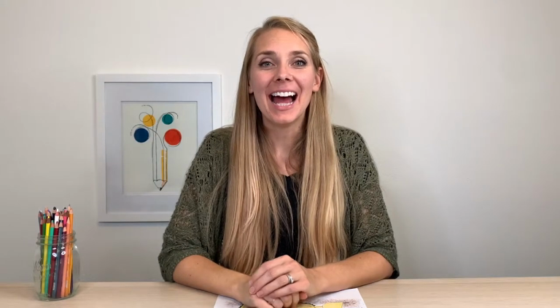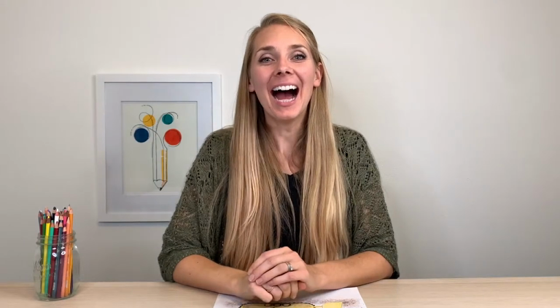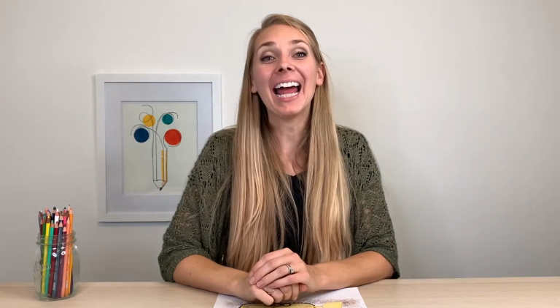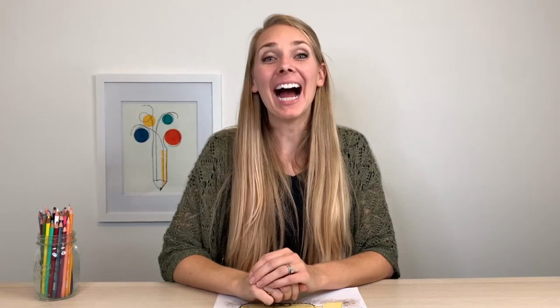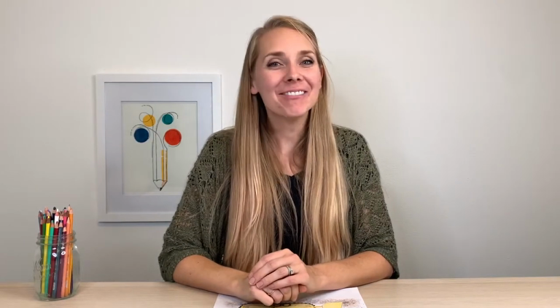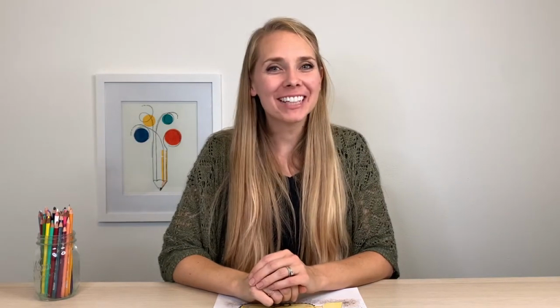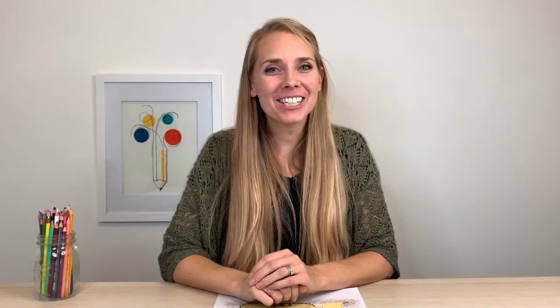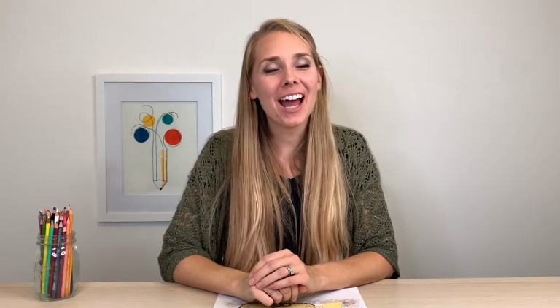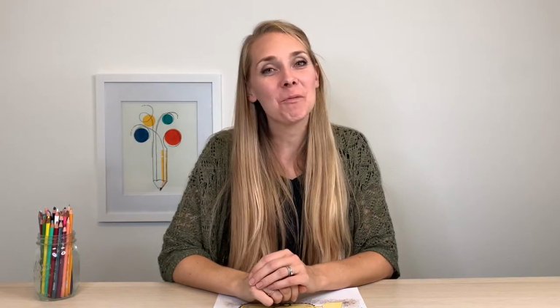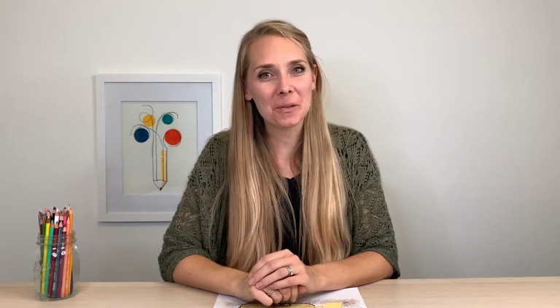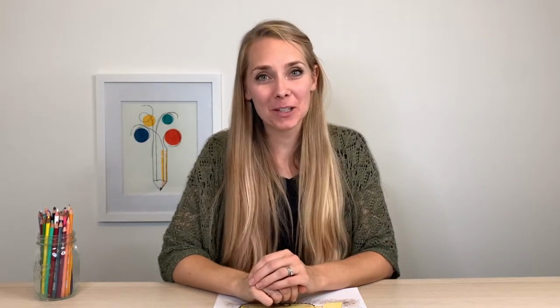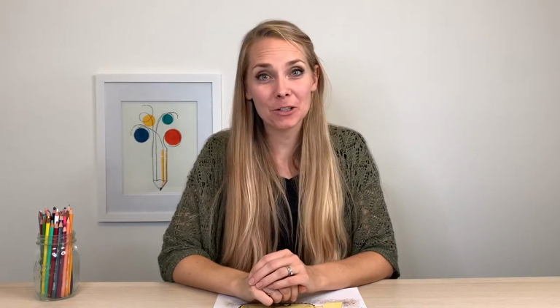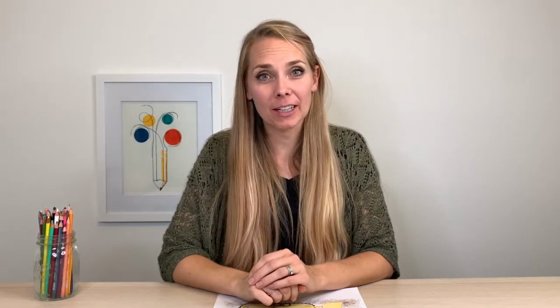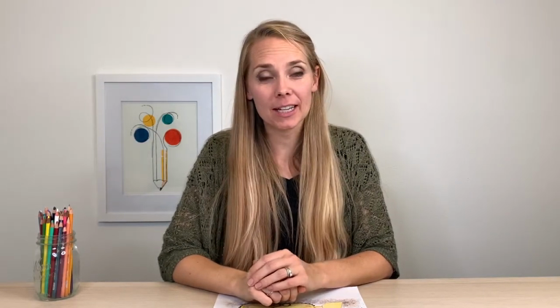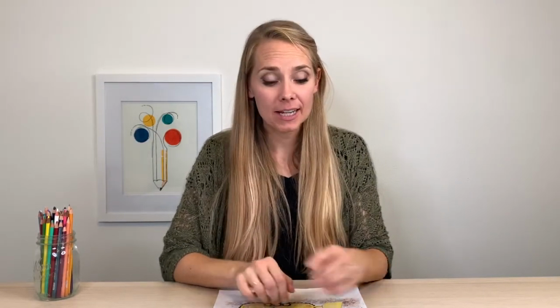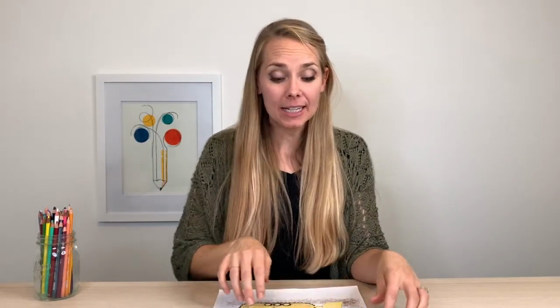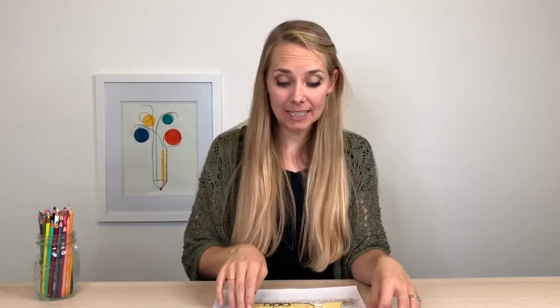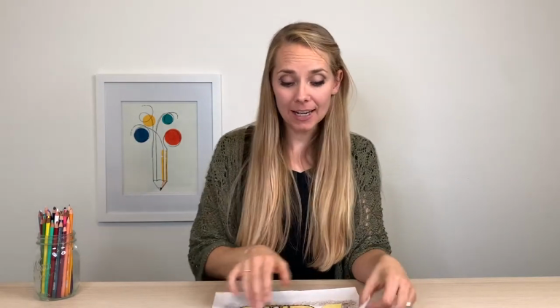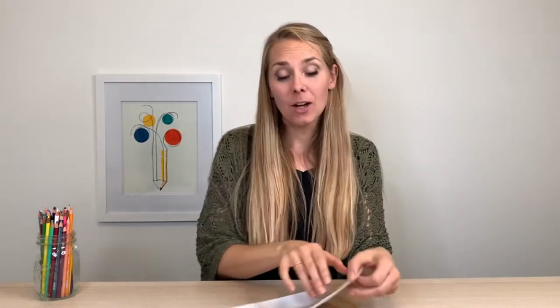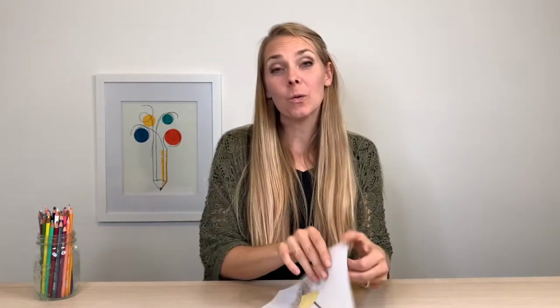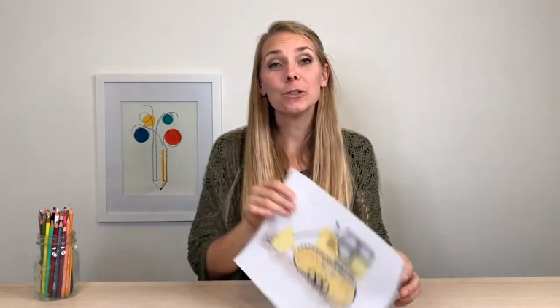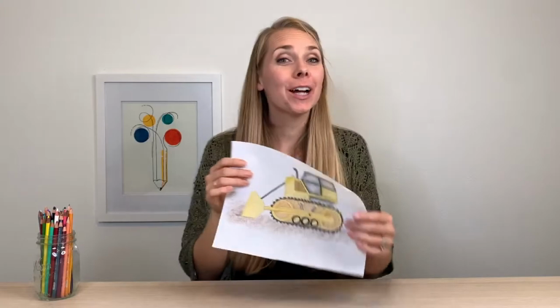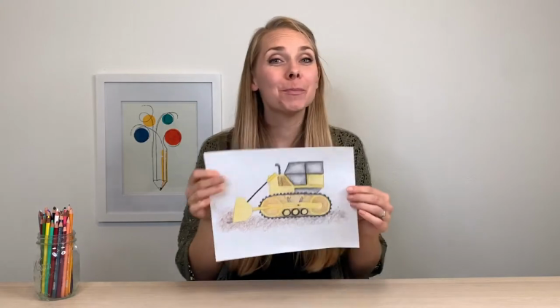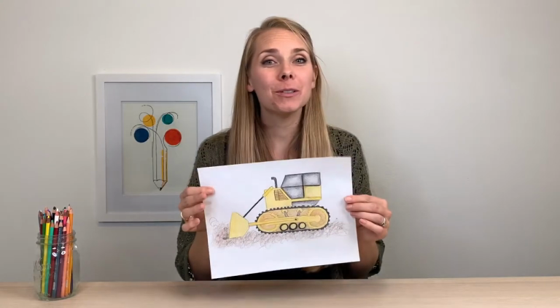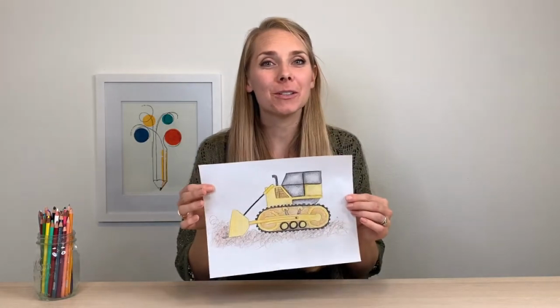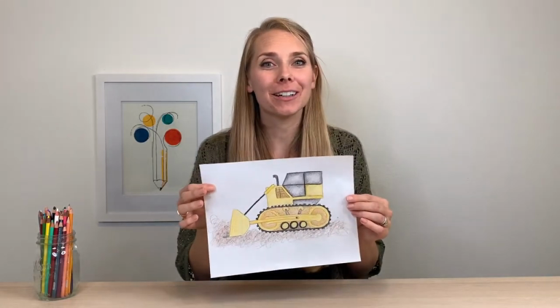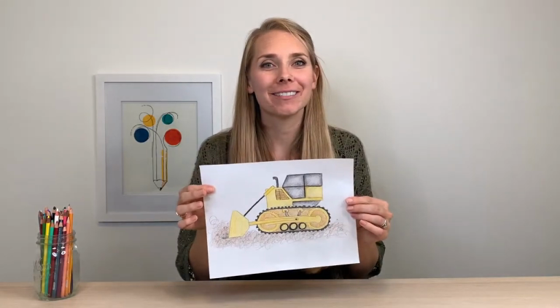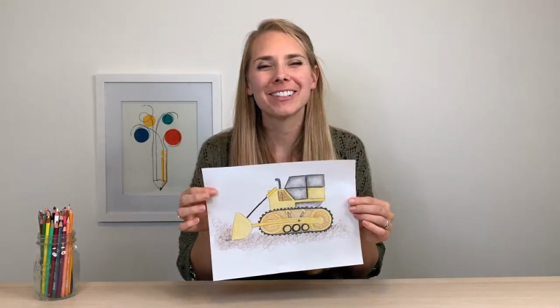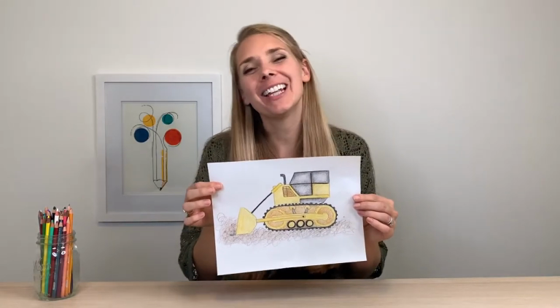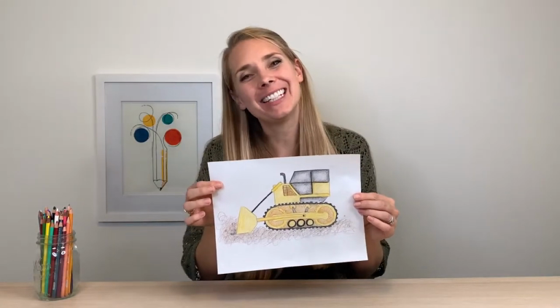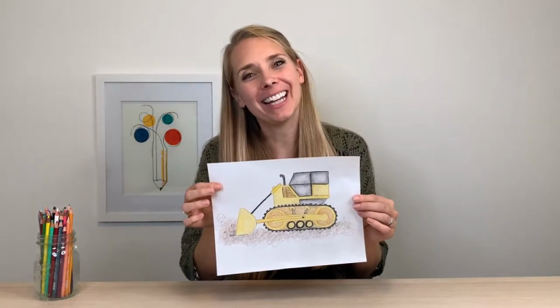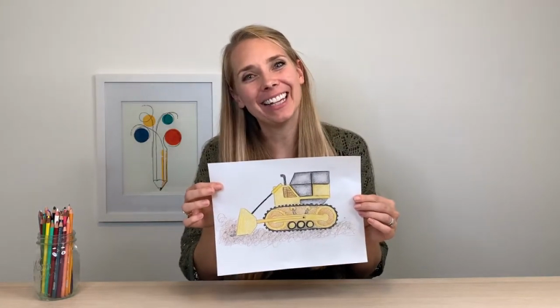Hi, I'm Felicia and welcome to the drawing class. Today we're drawing a bulldozer, so let's dig in.